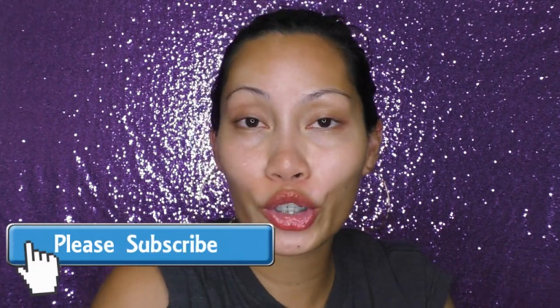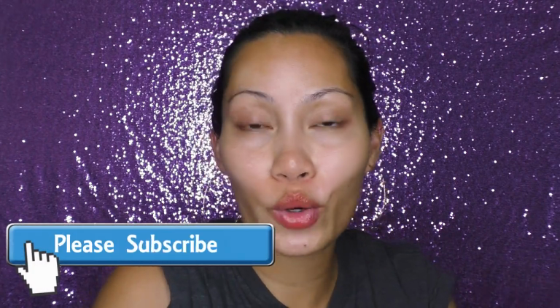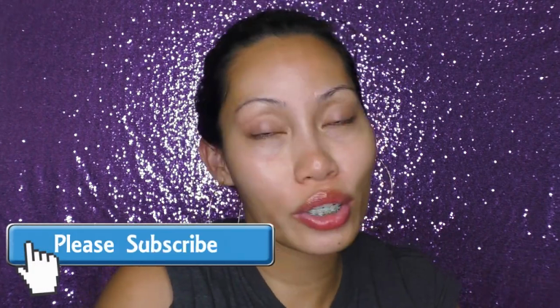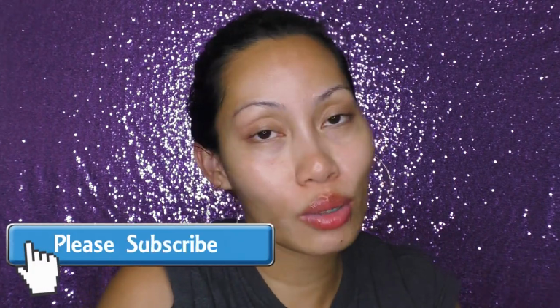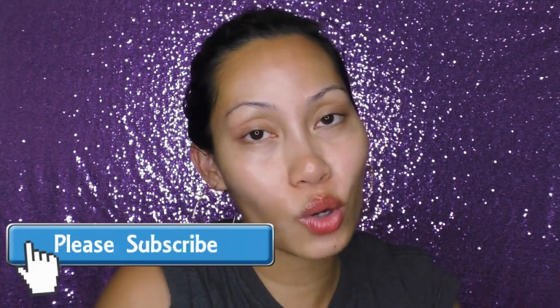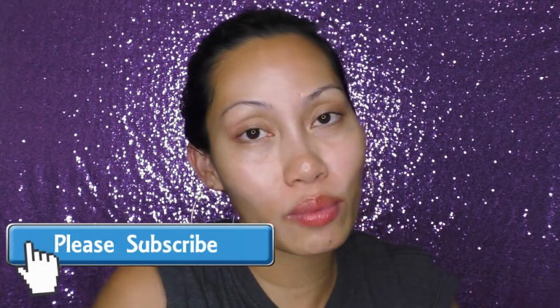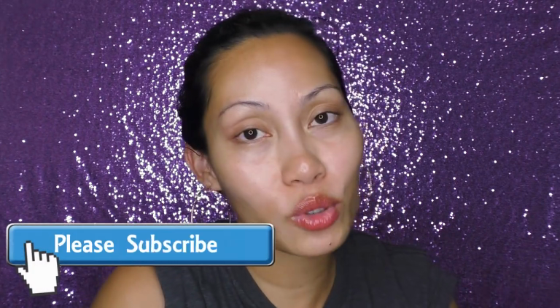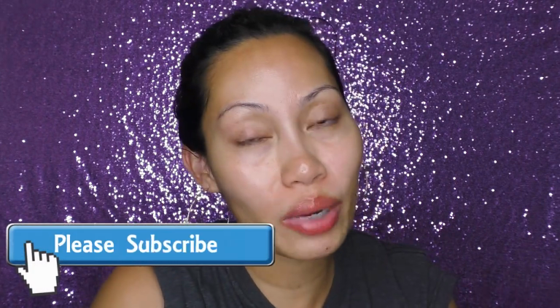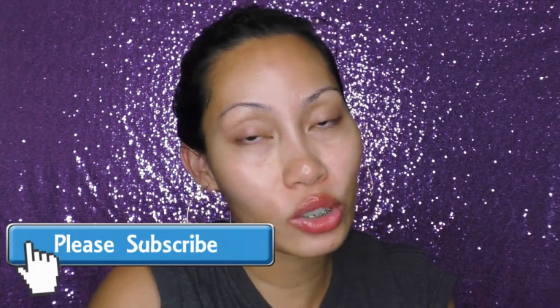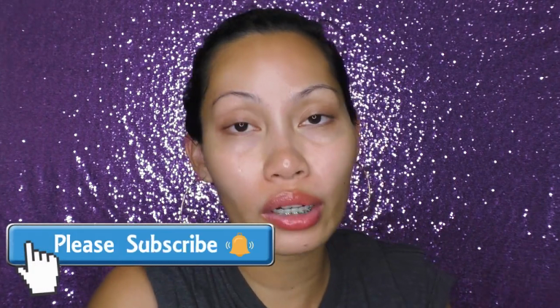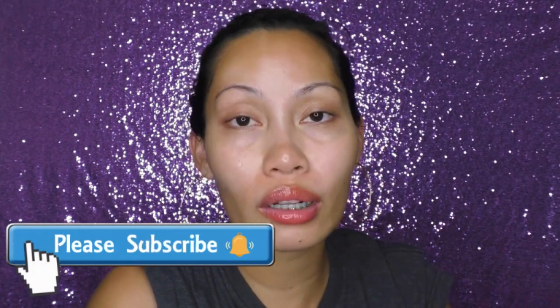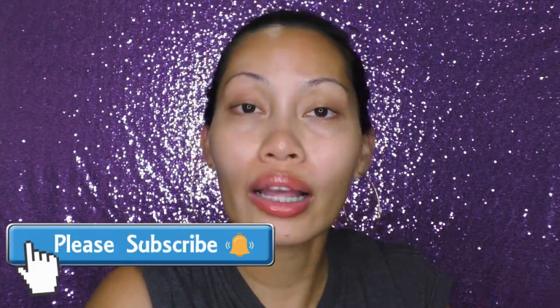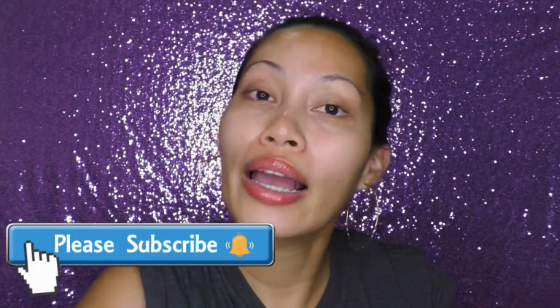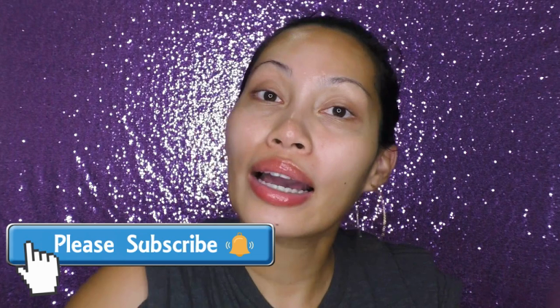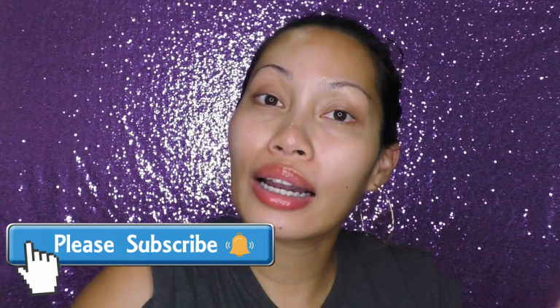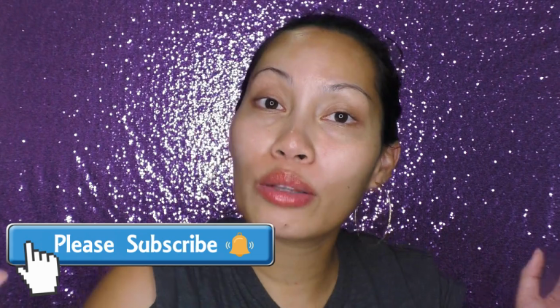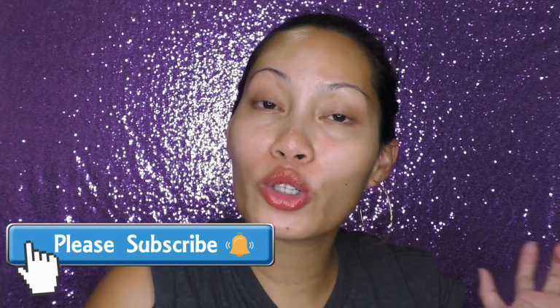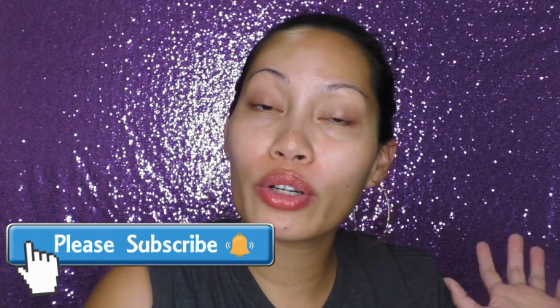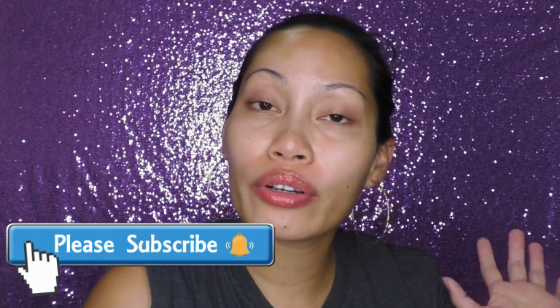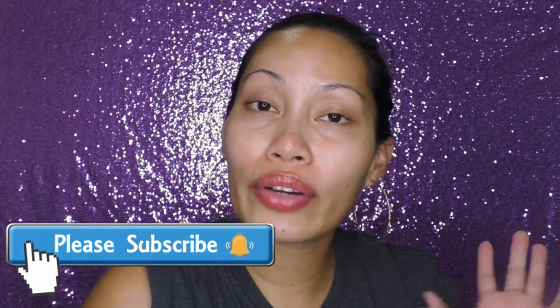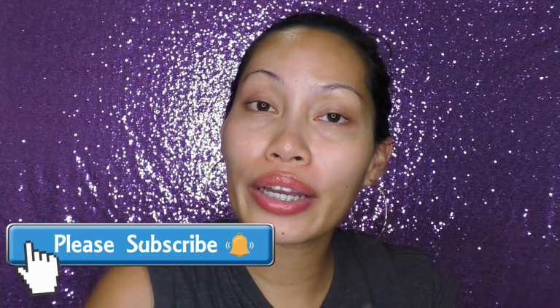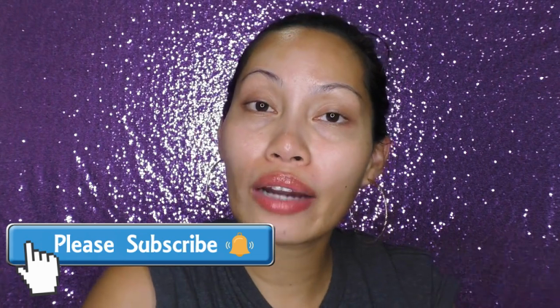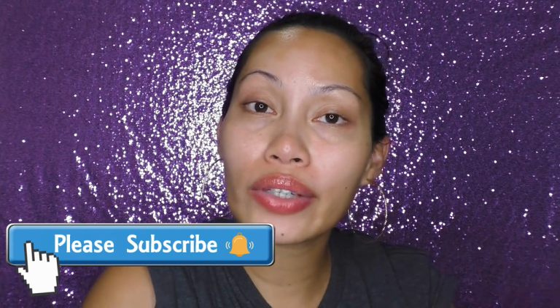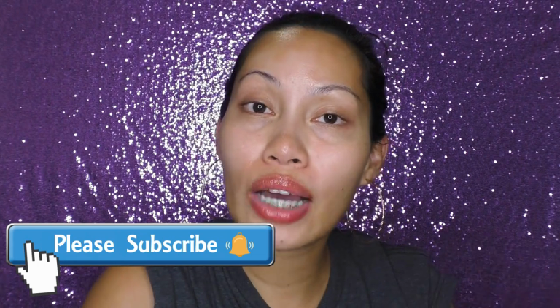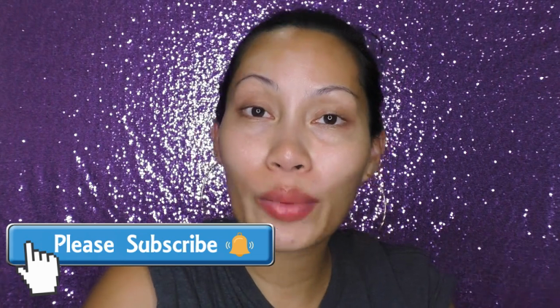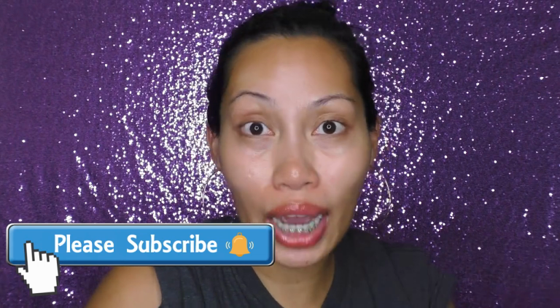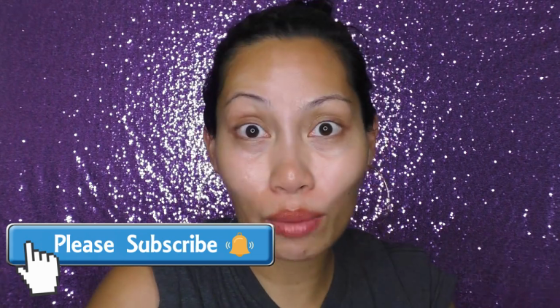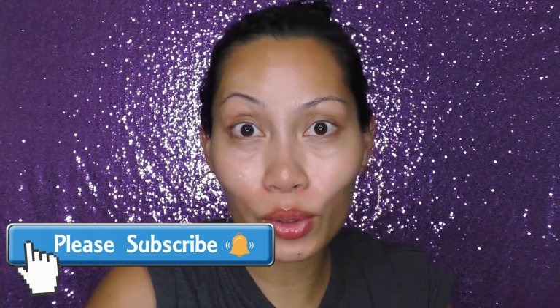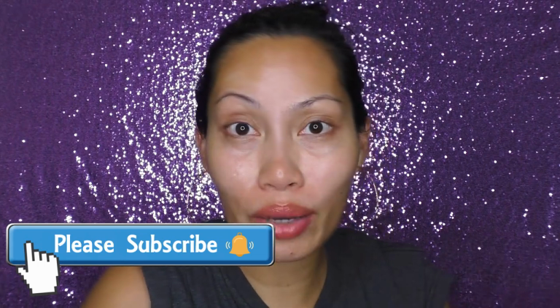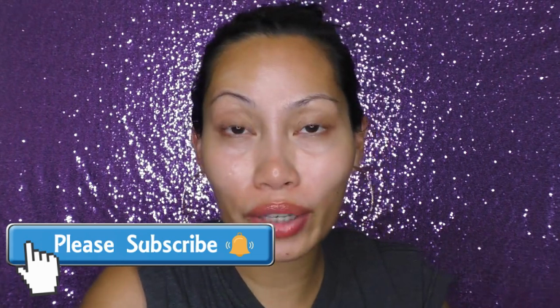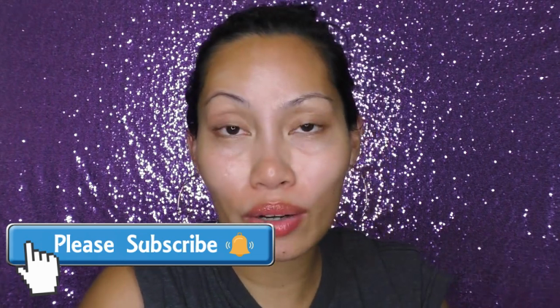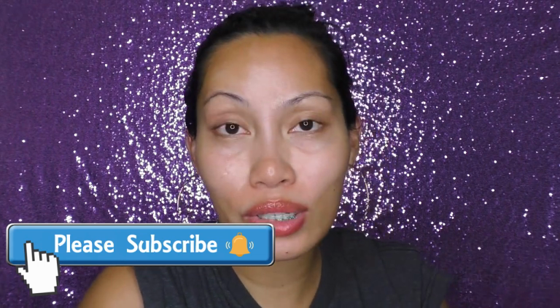Make sure that you are subscribed to my channel and click the button to be notified every time I upload my videos.